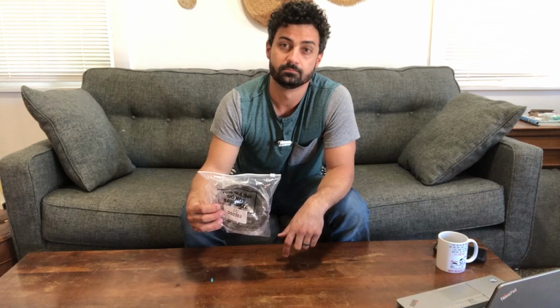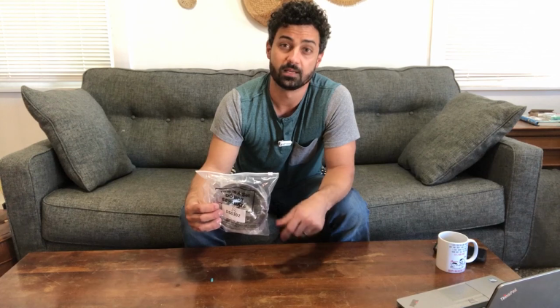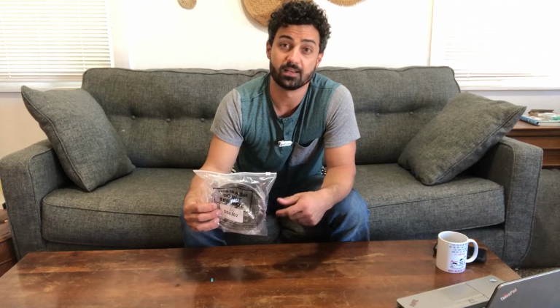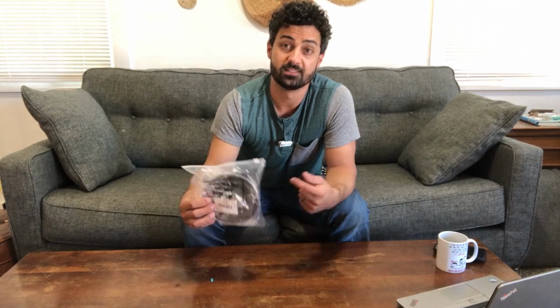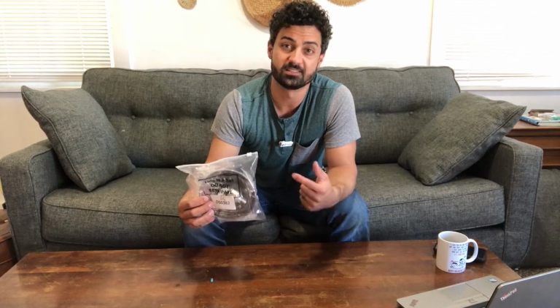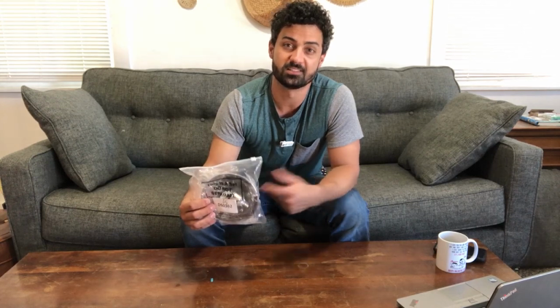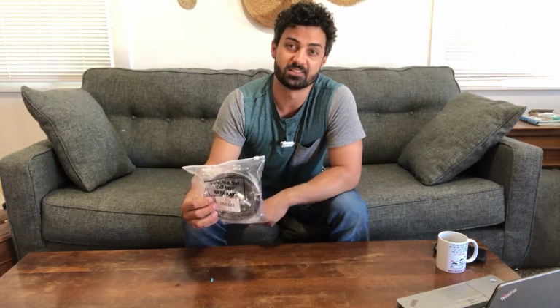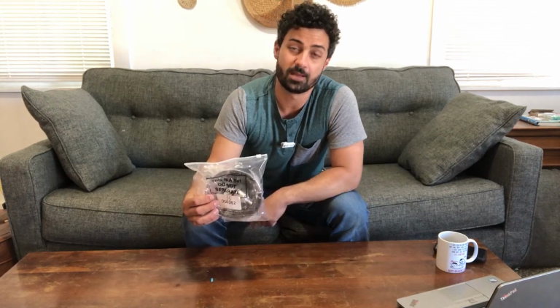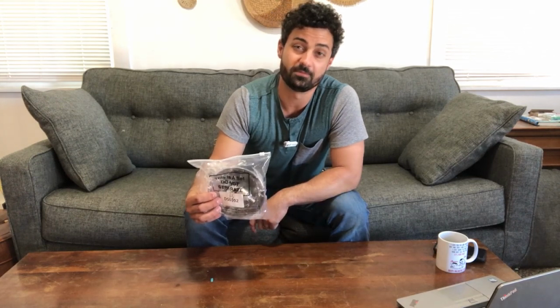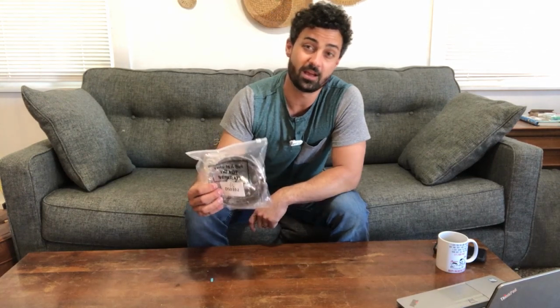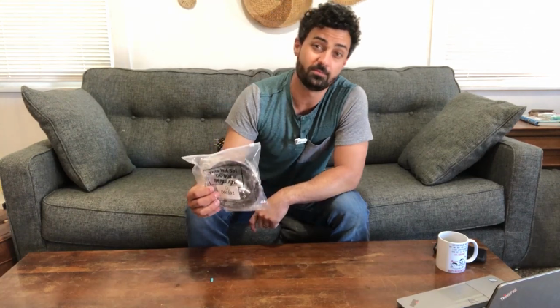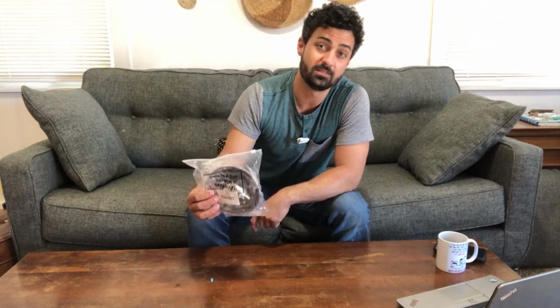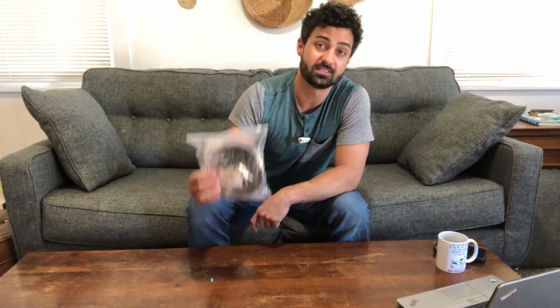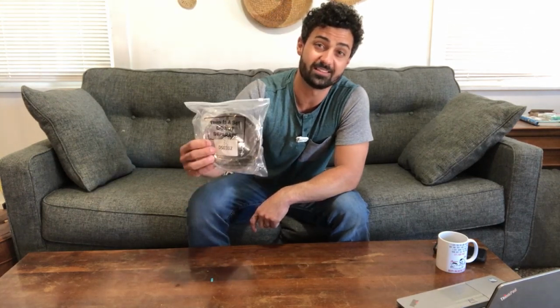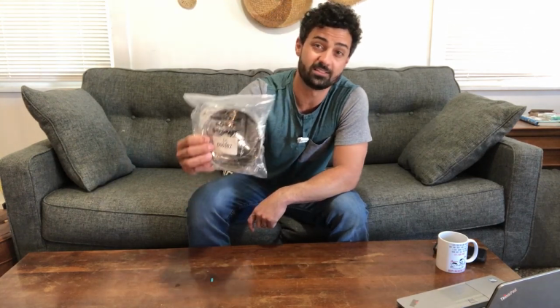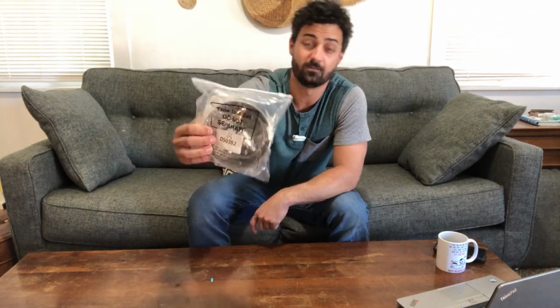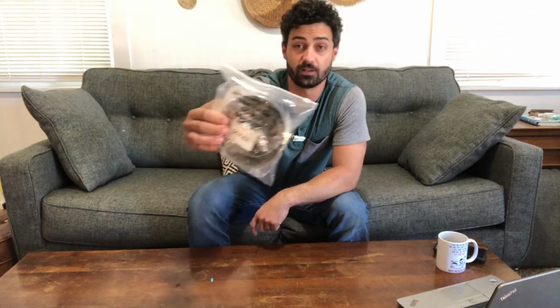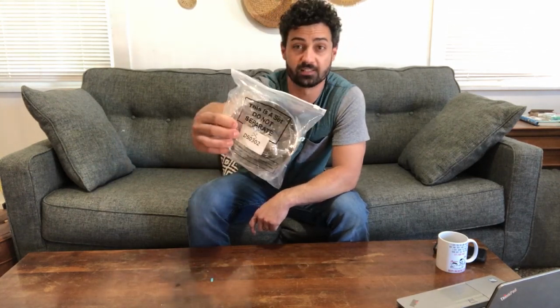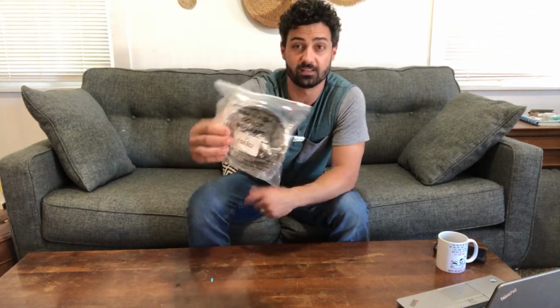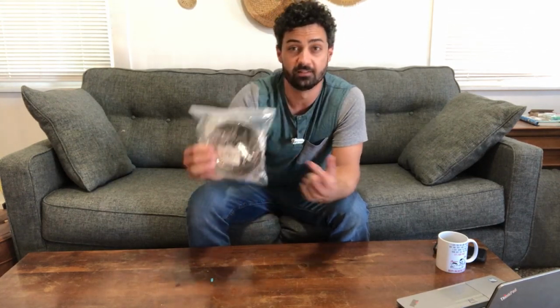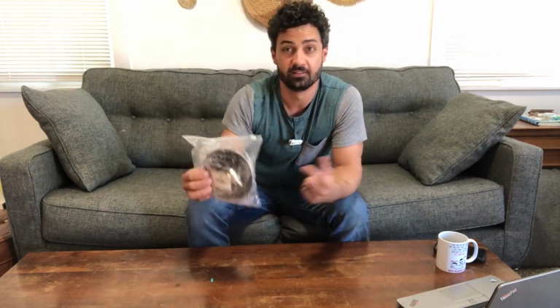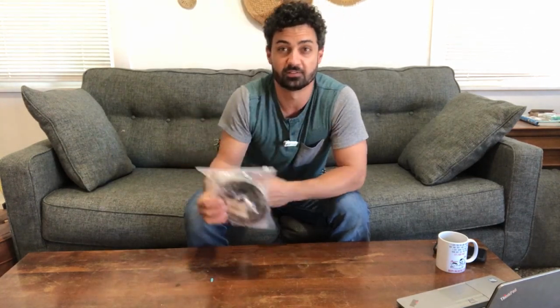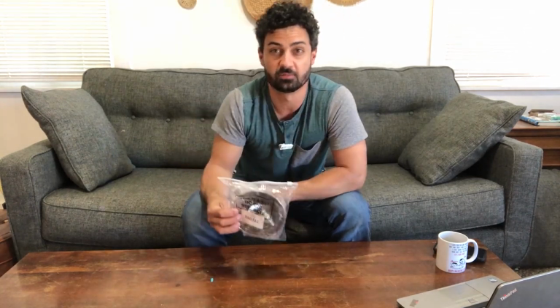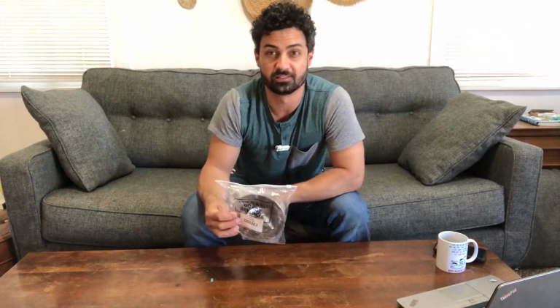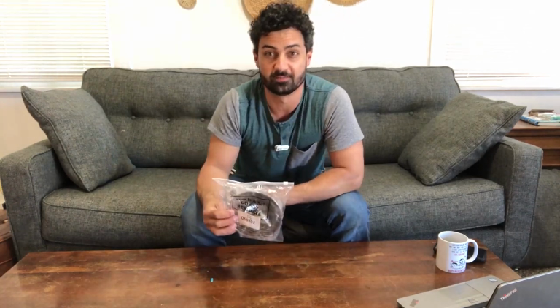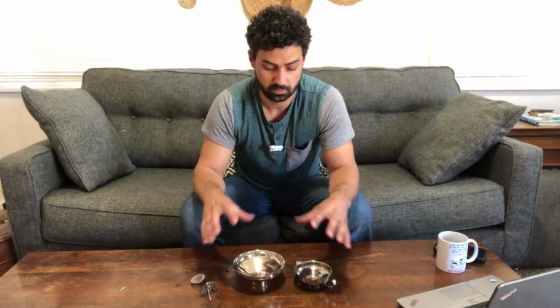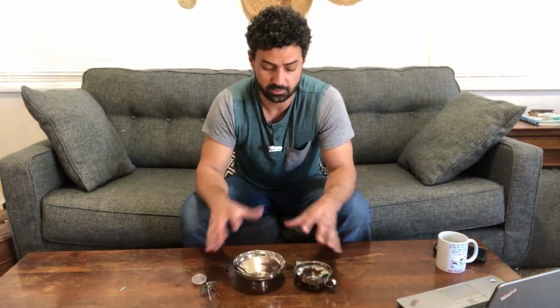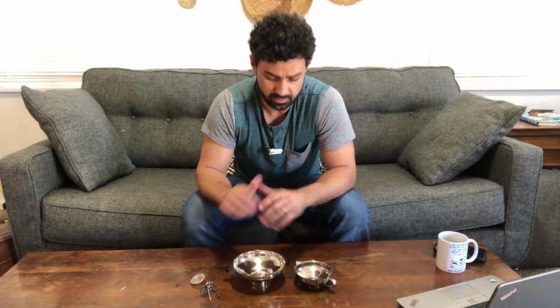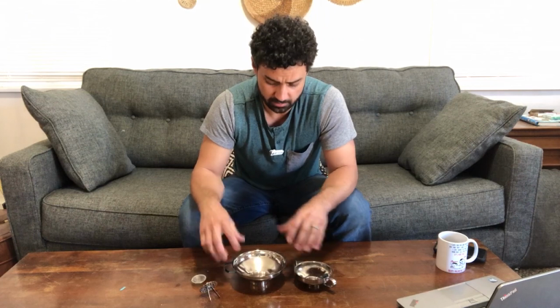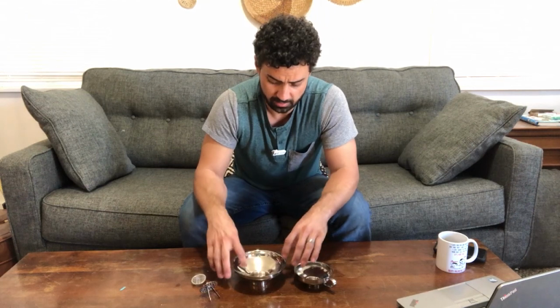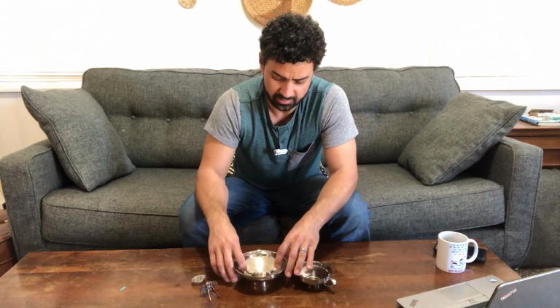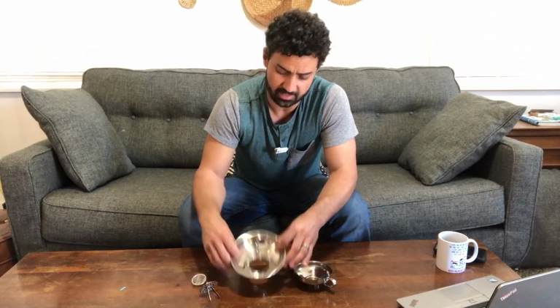Hey guys, this is the Shappi 5-Piece Stainless Steel Funnel Set. Let's open these up. Alright, so this is a really nice set.